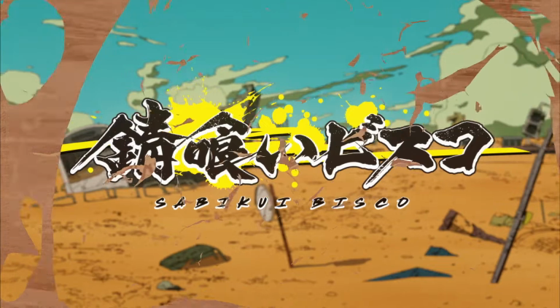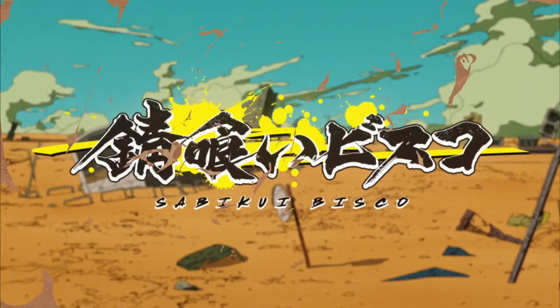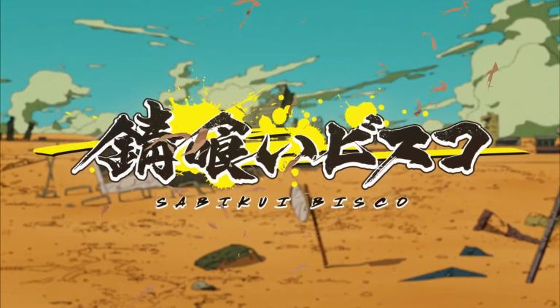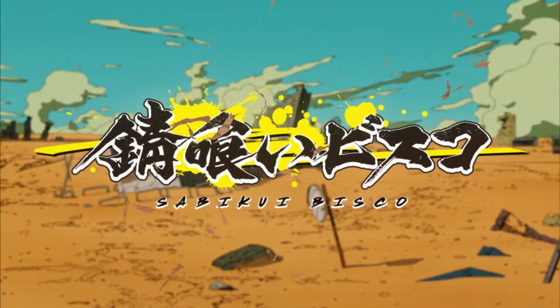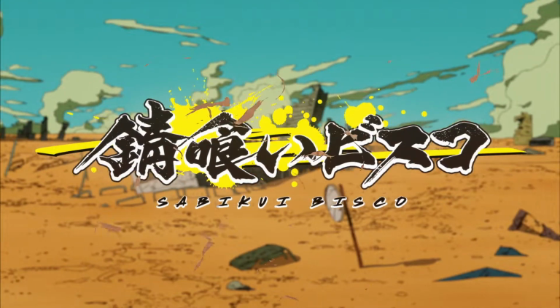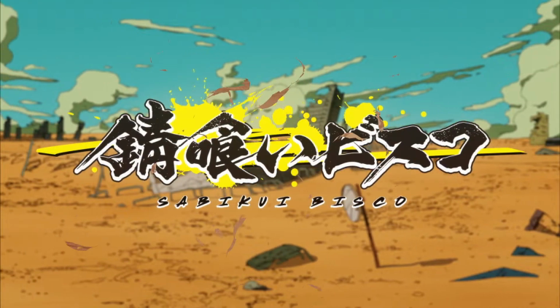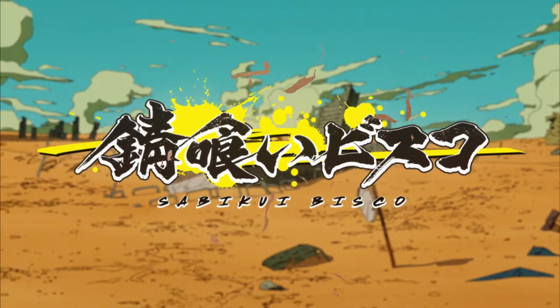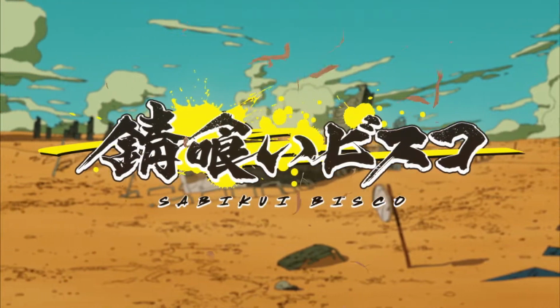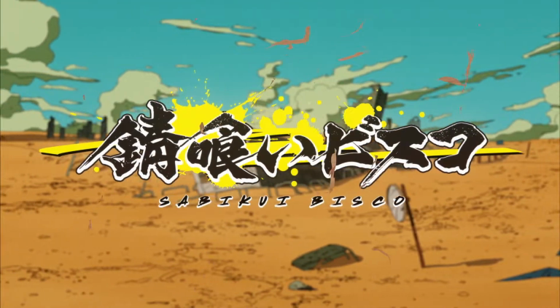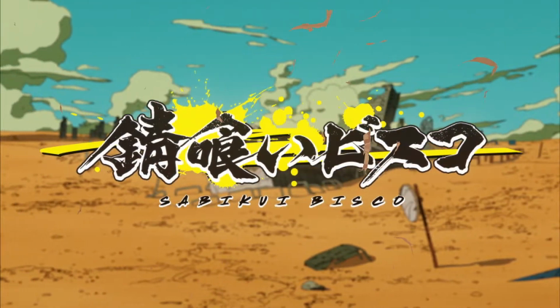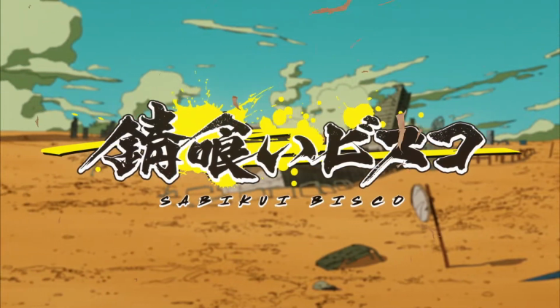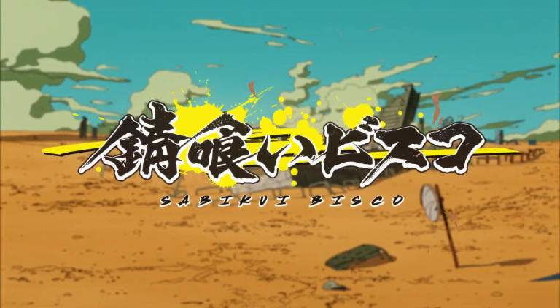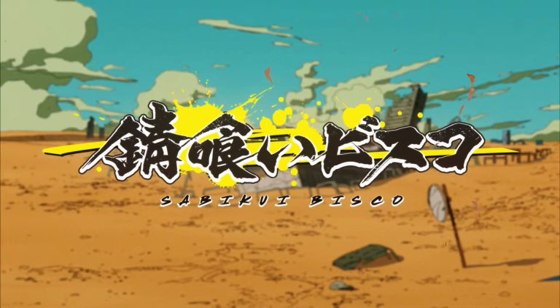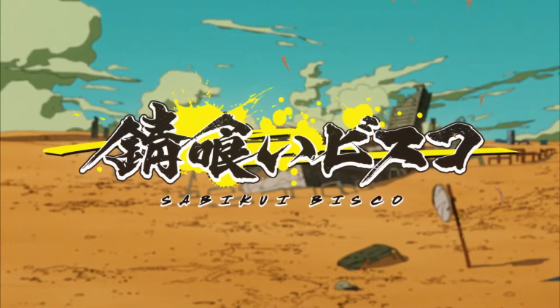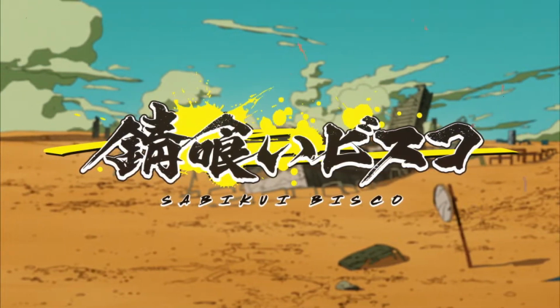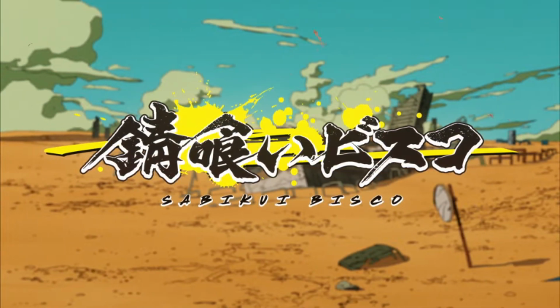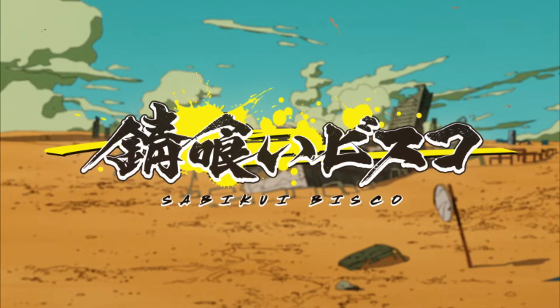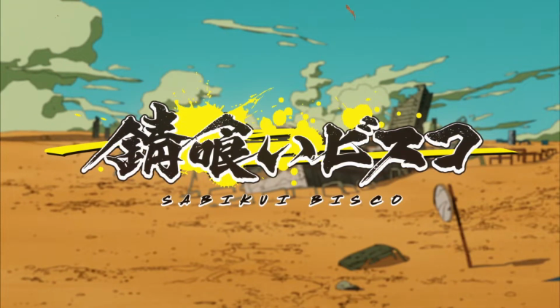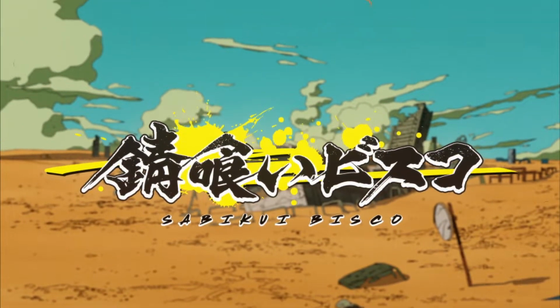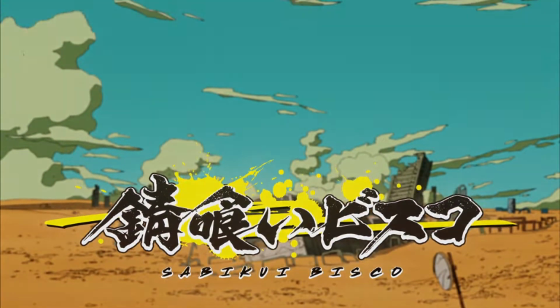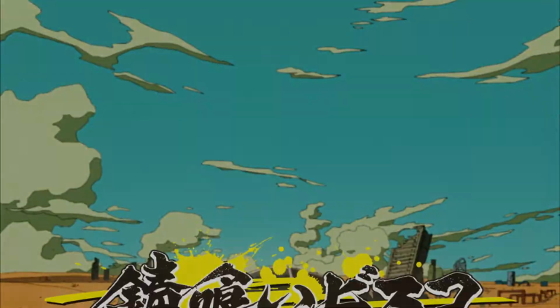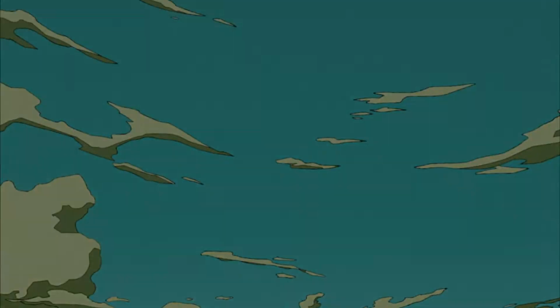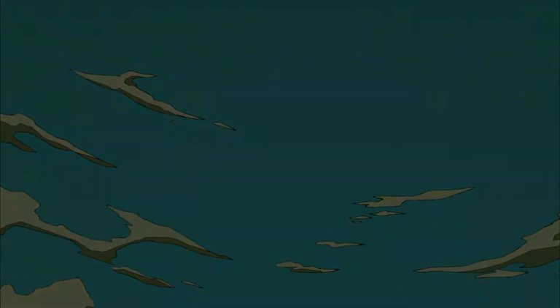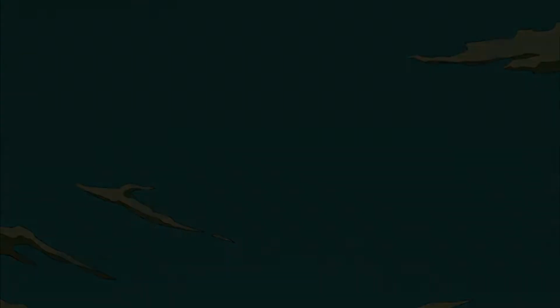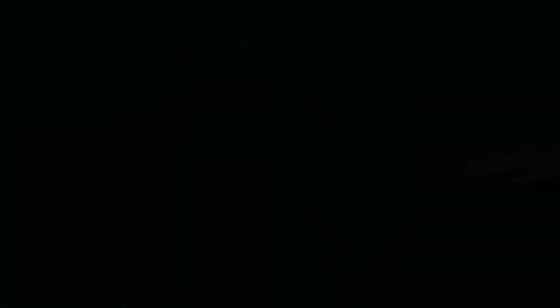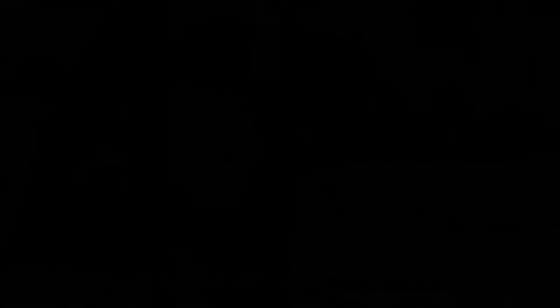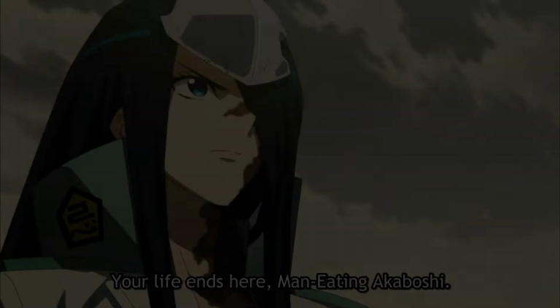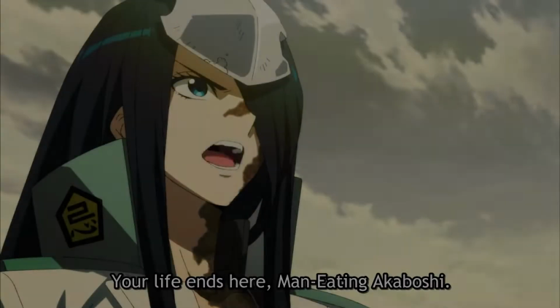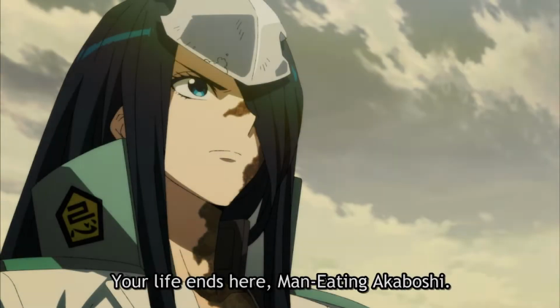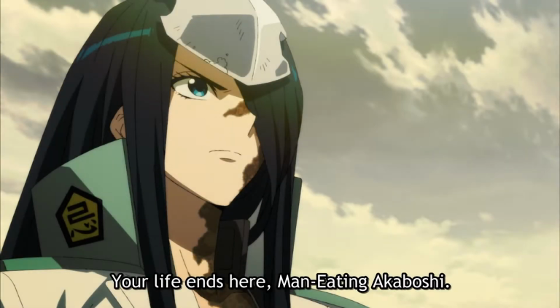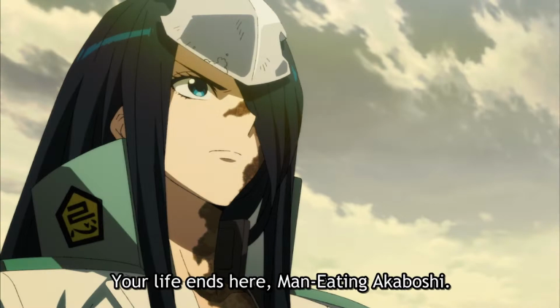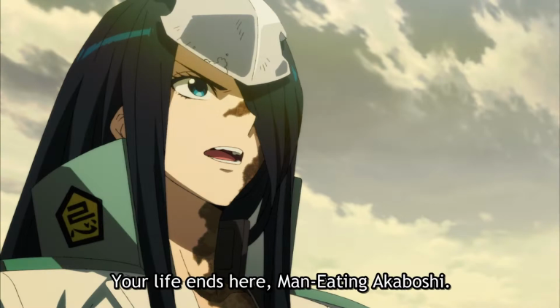Welcome back to Anime Recaps. Let's continue Sabikui Bisco, Episode 7.